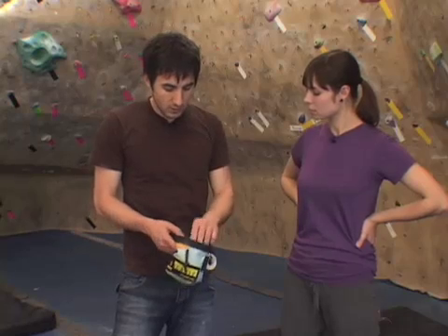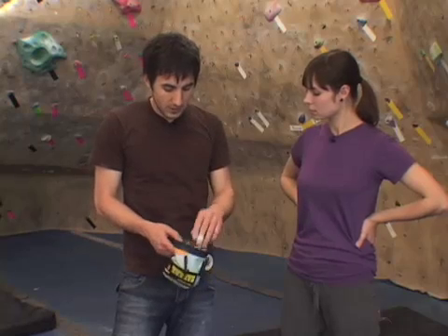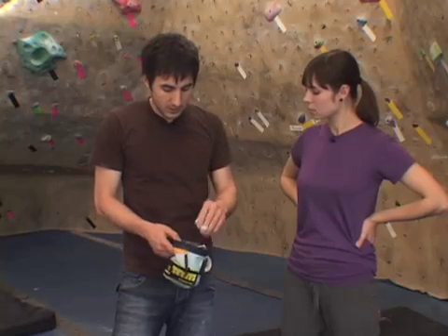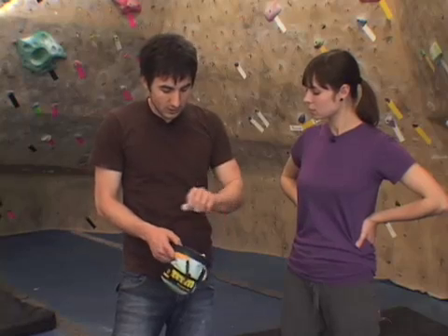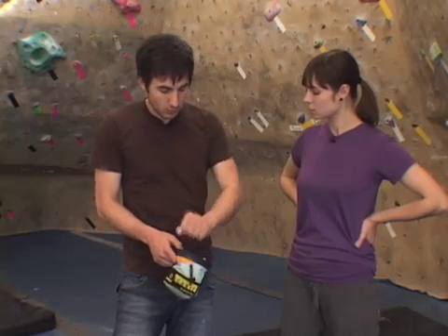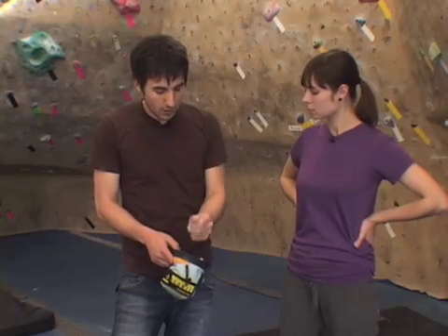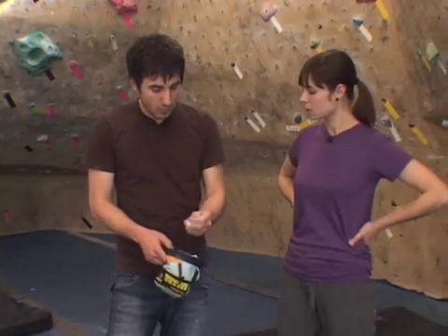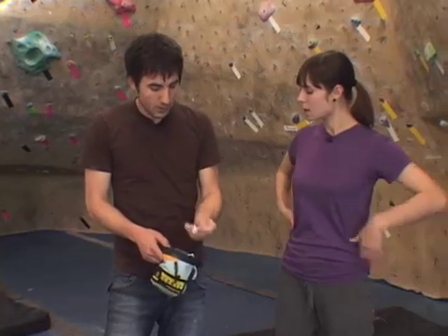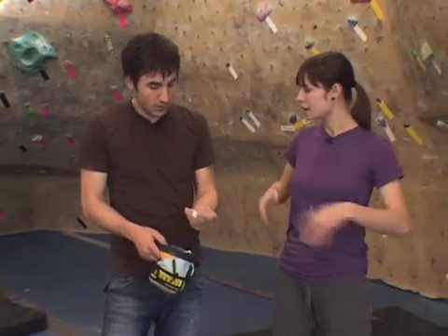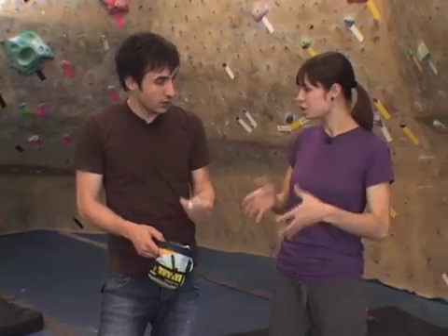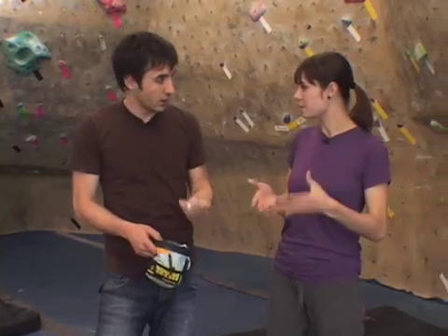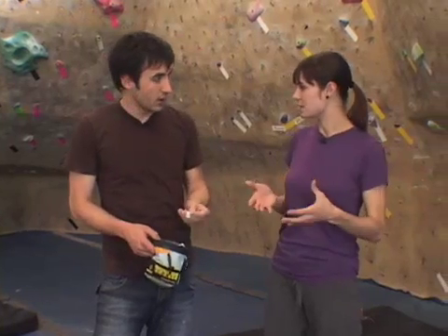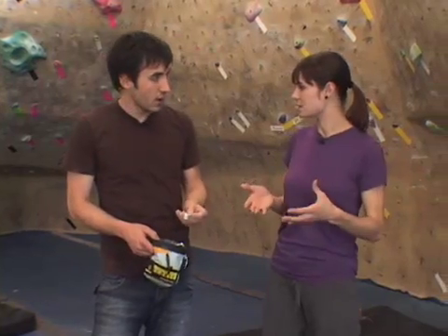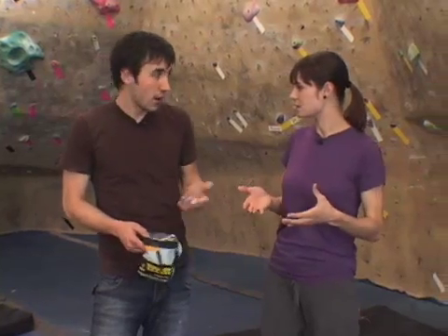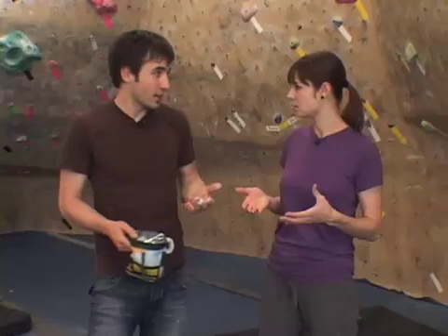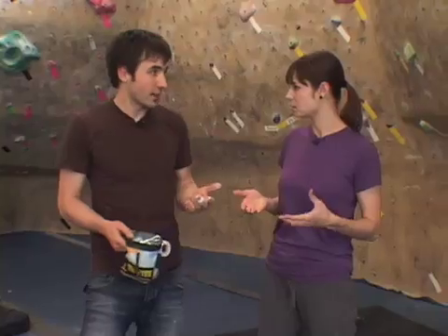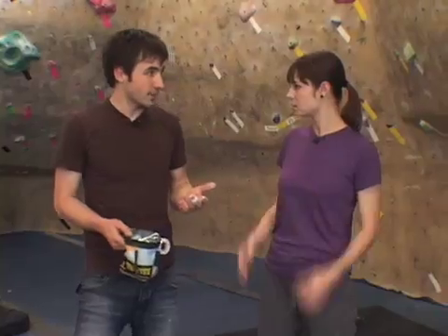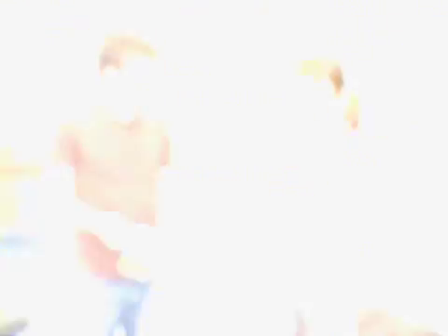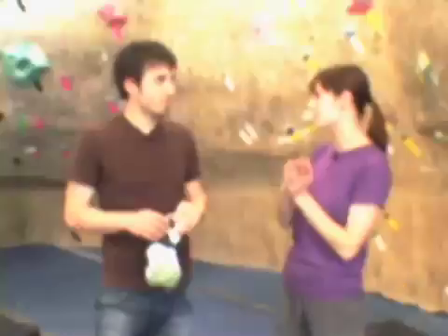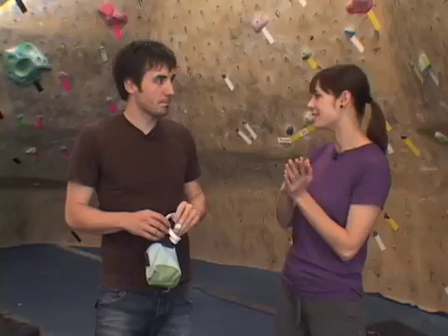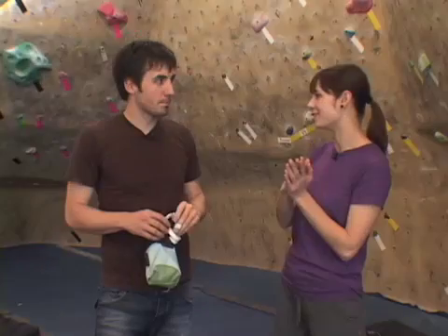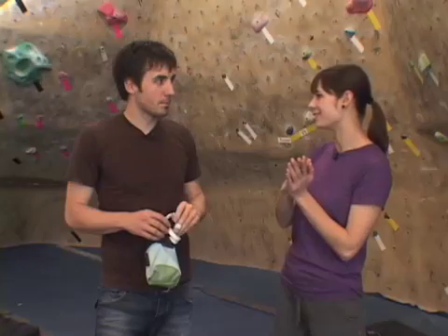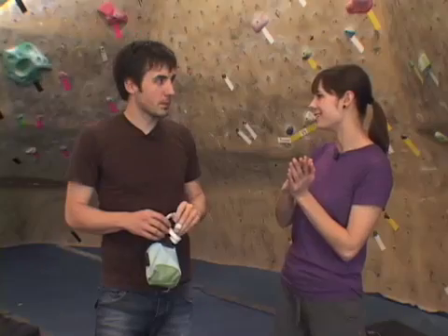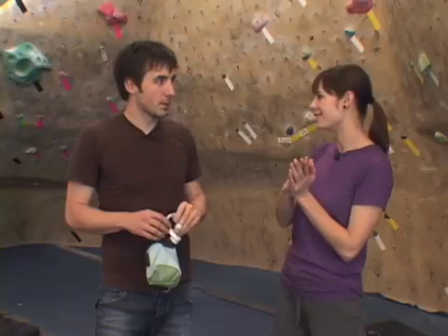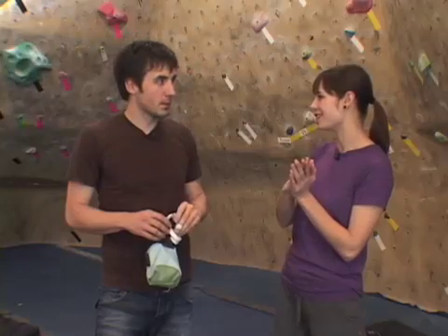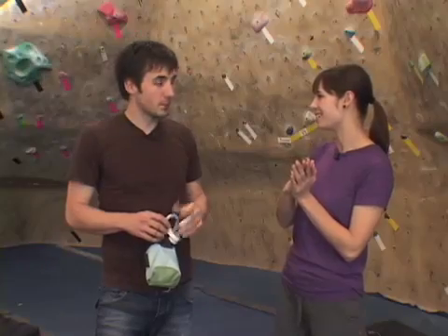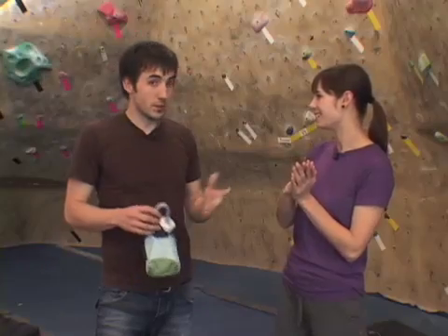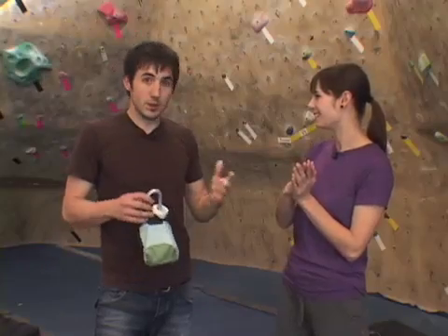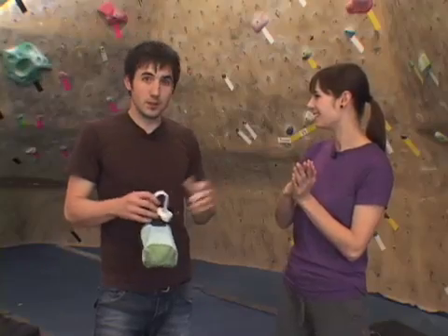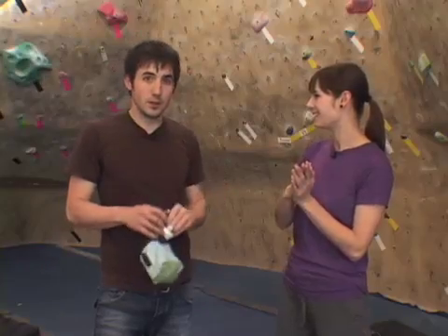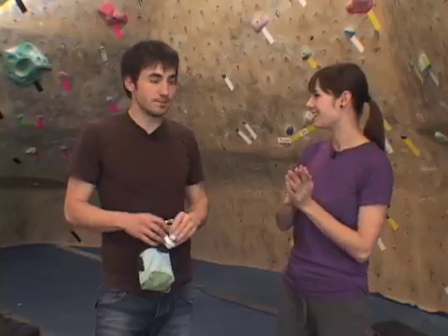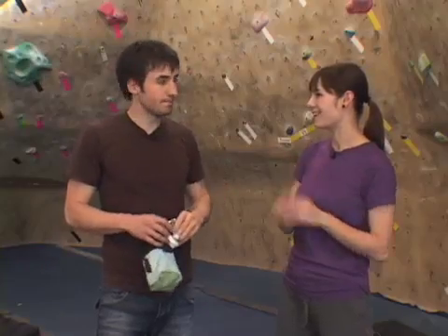After that you need a chalk bag. This is like gym chalk that you would get. It just dries out your hands, so you basically just rub it — kind of like a gymnast. Let's take a look and give it a shot.